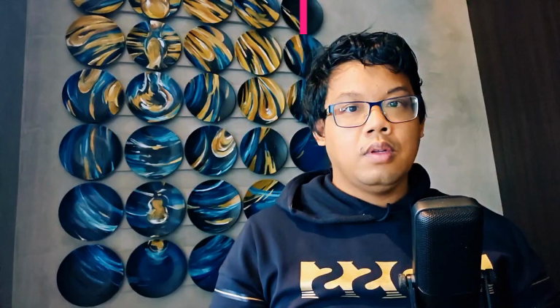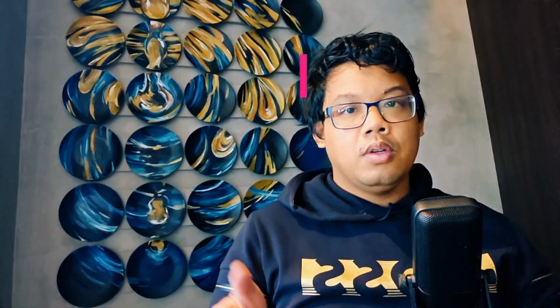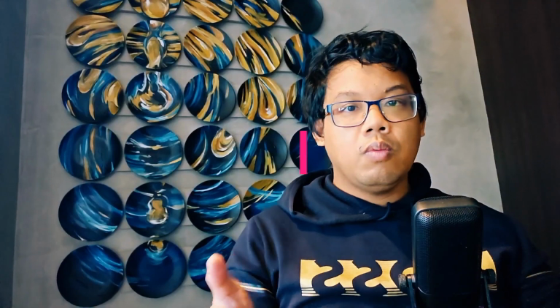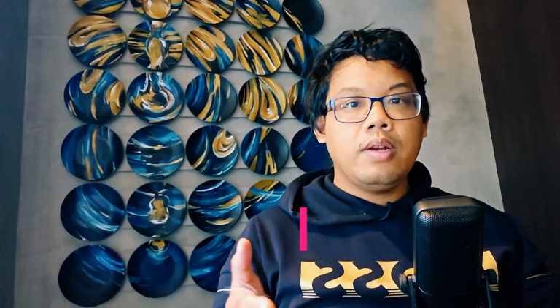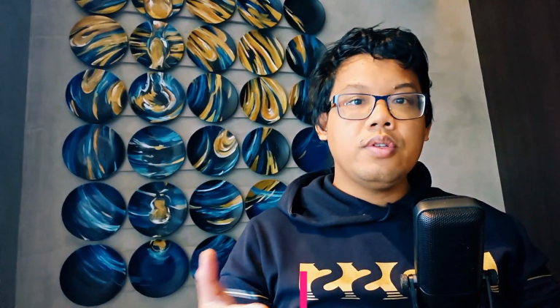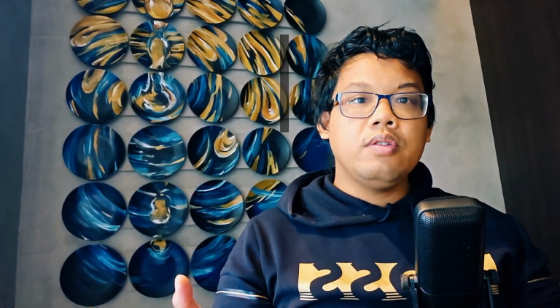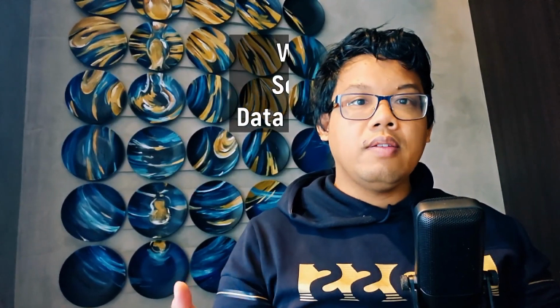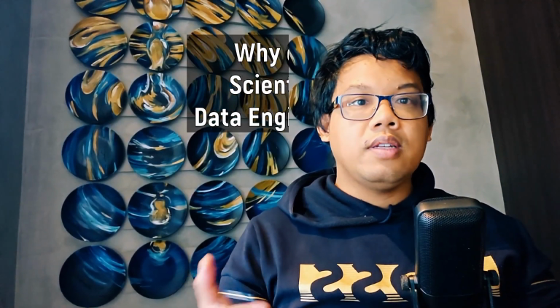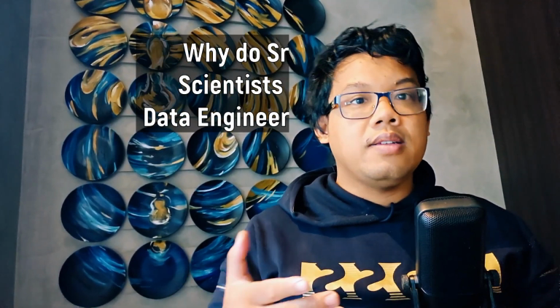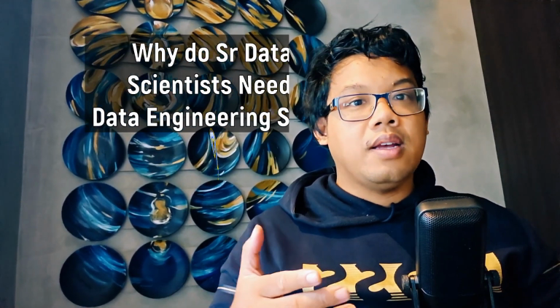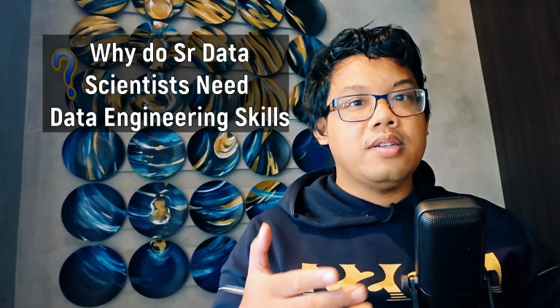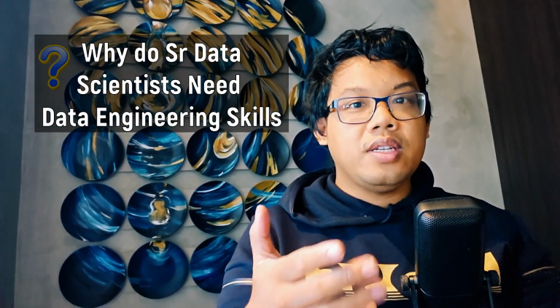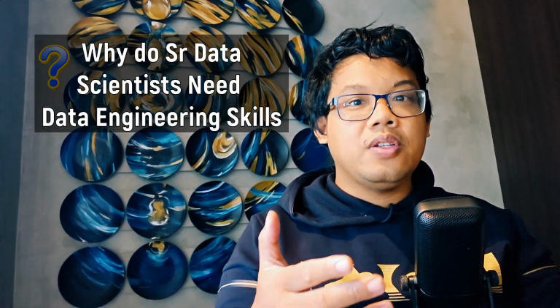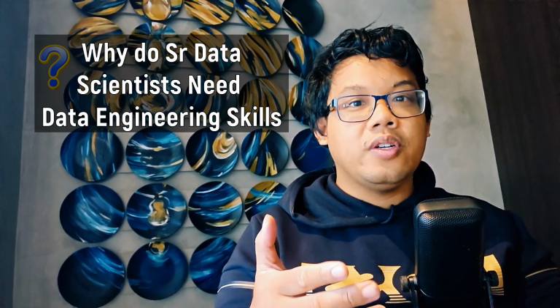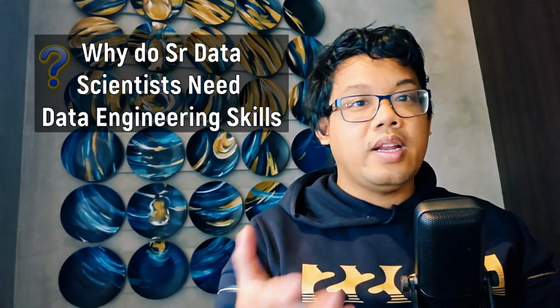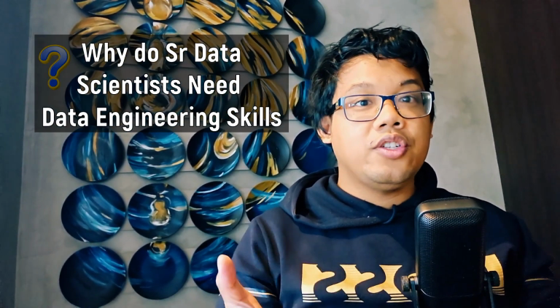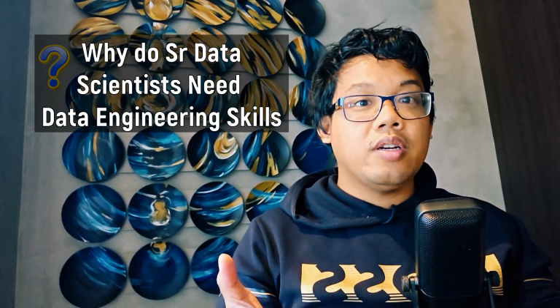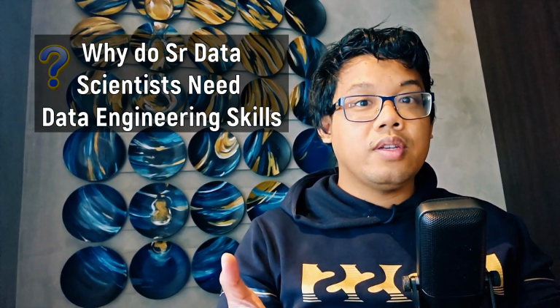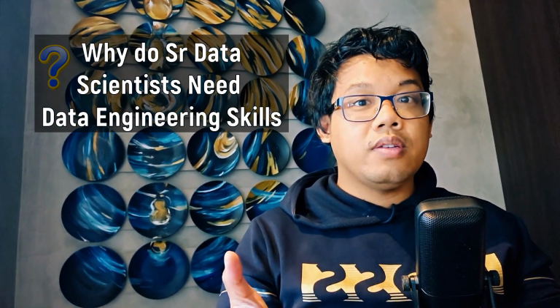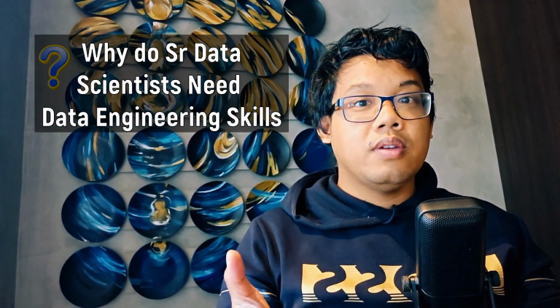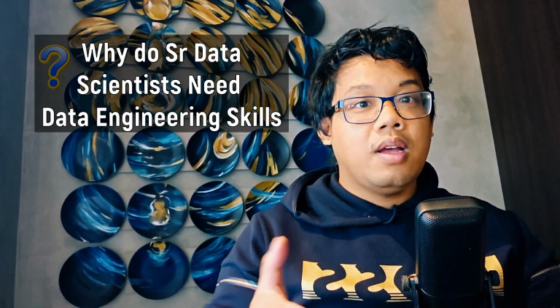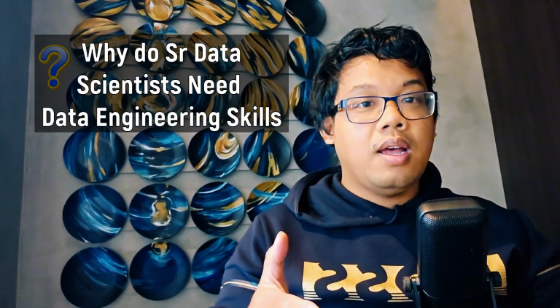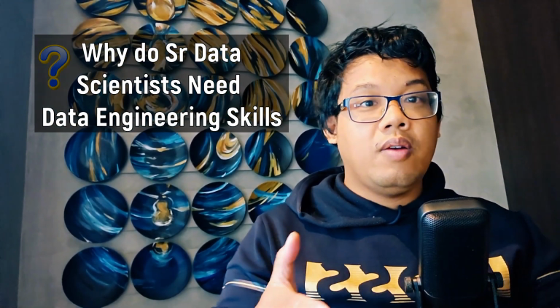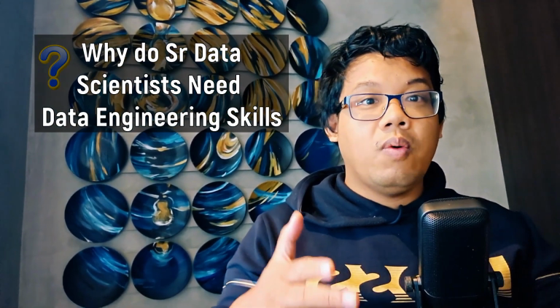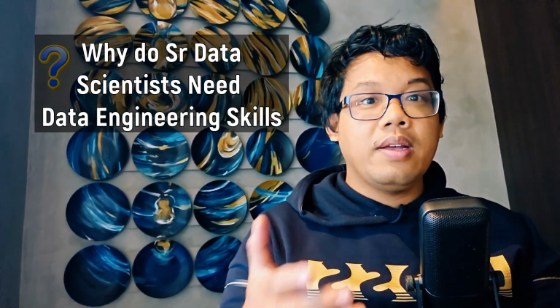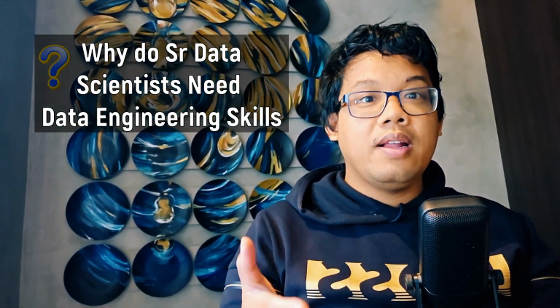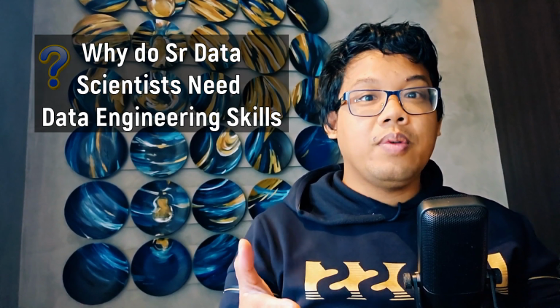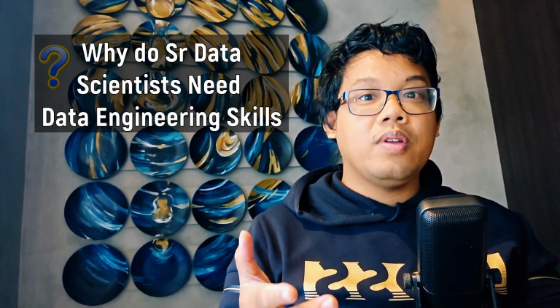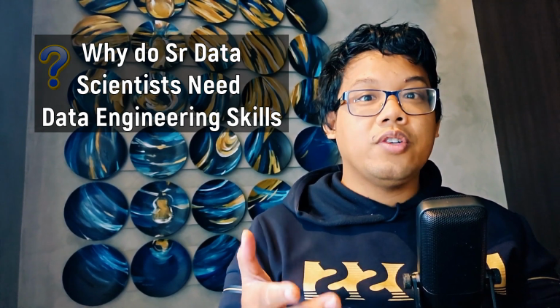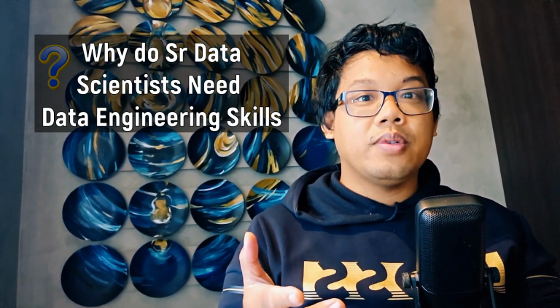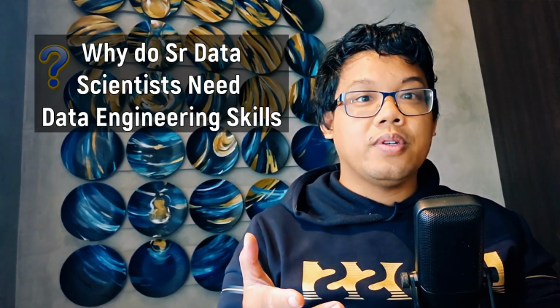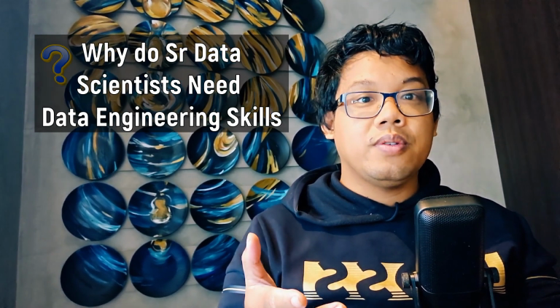So why do senior-level data scientists need to learn data engineering skills, and why can it help you in your job search?